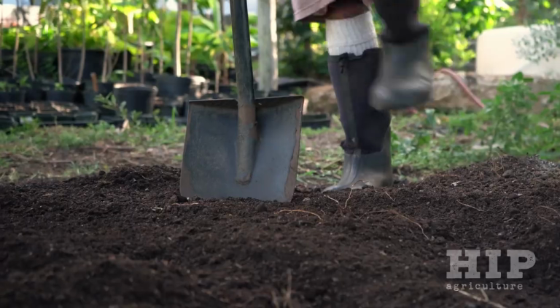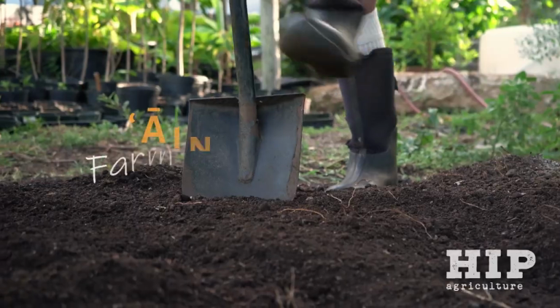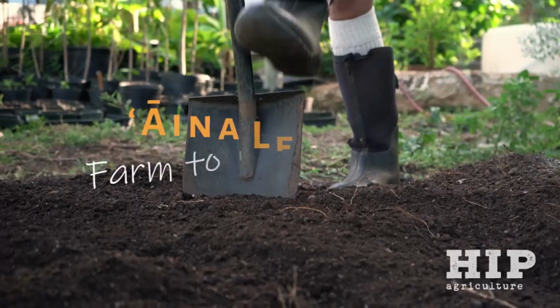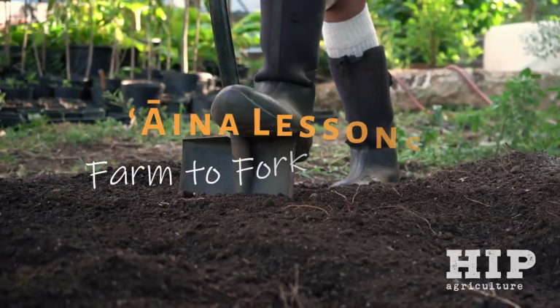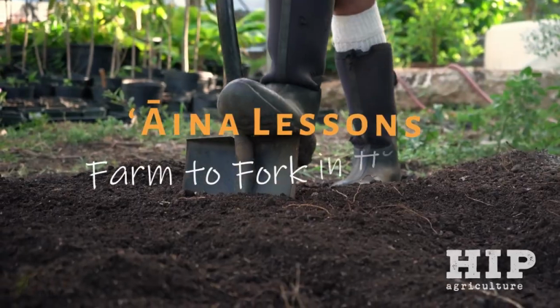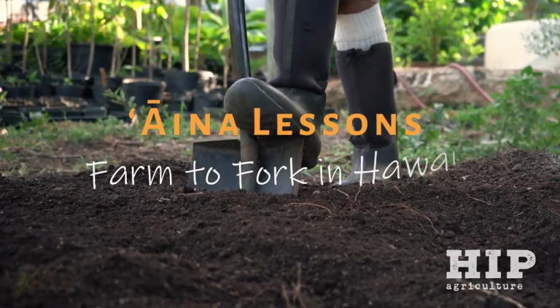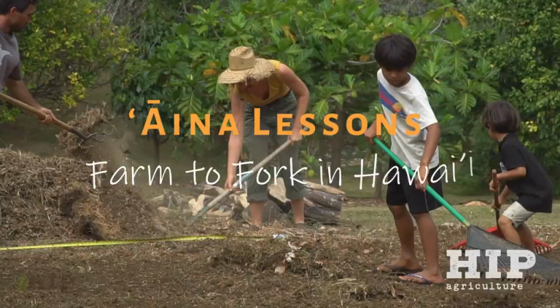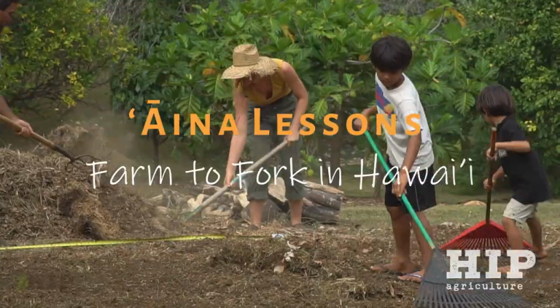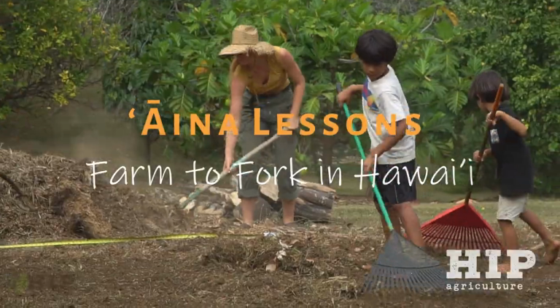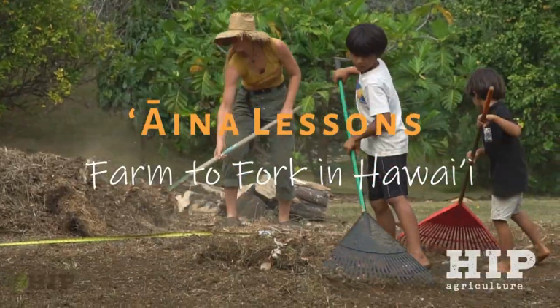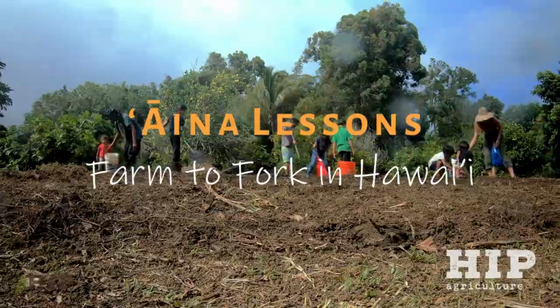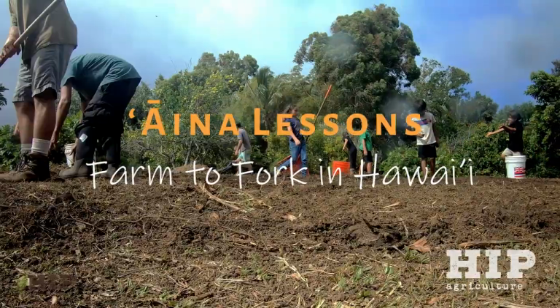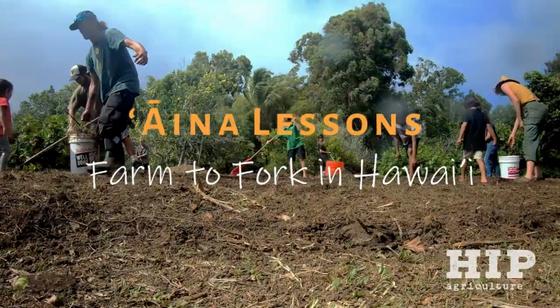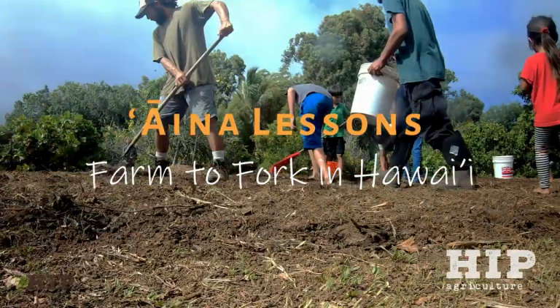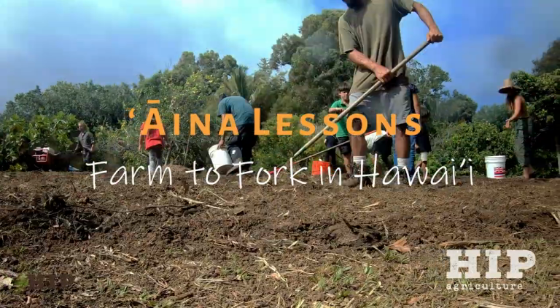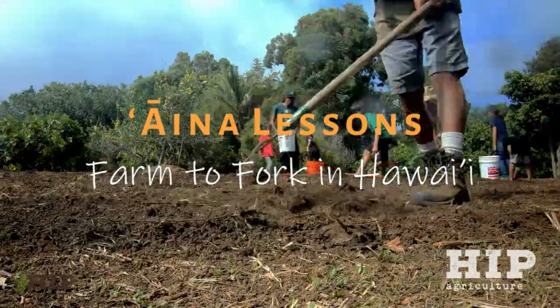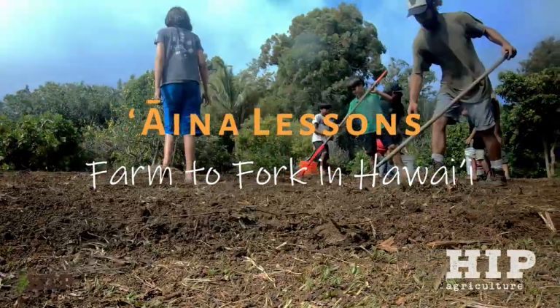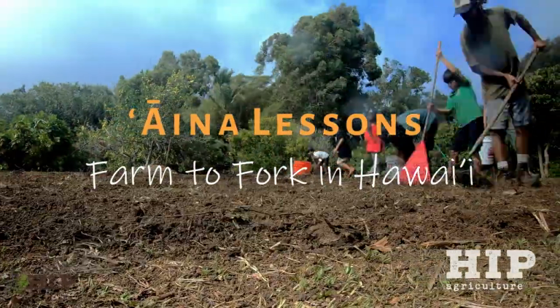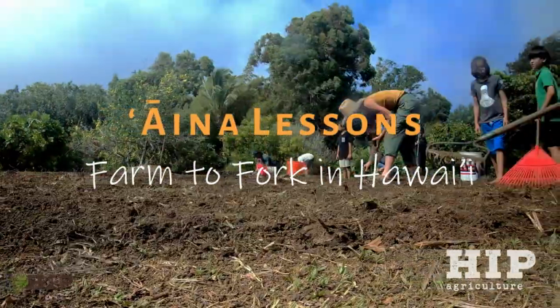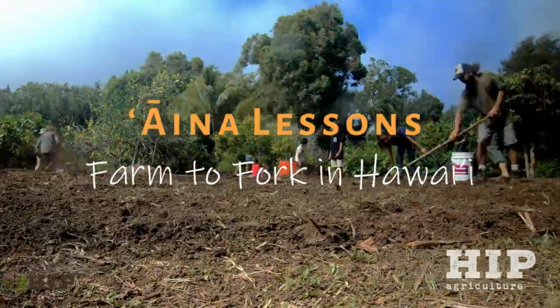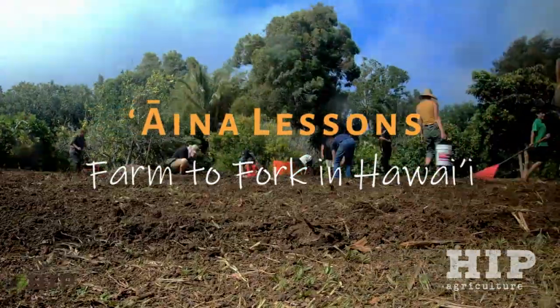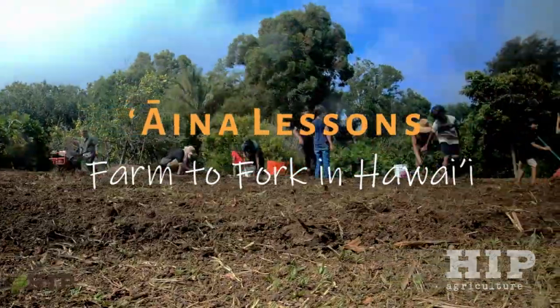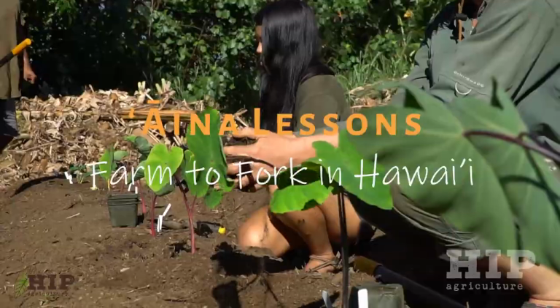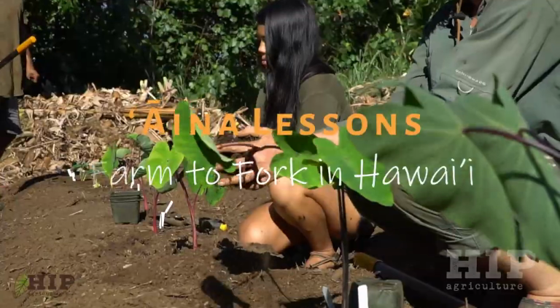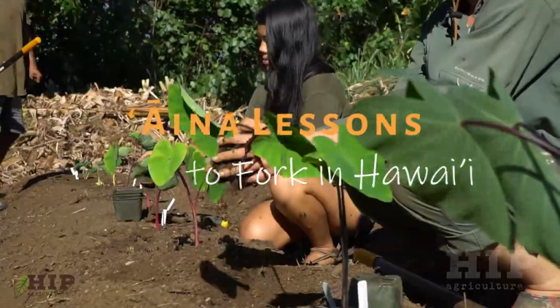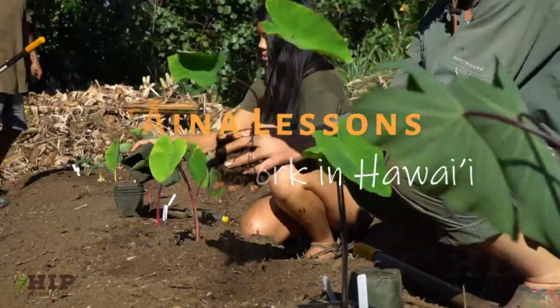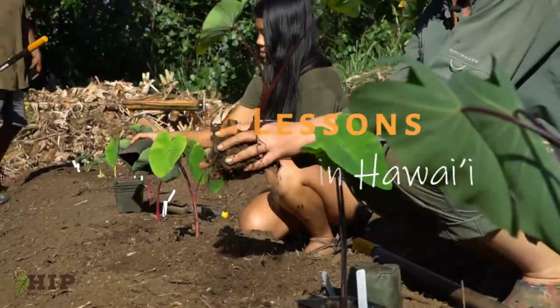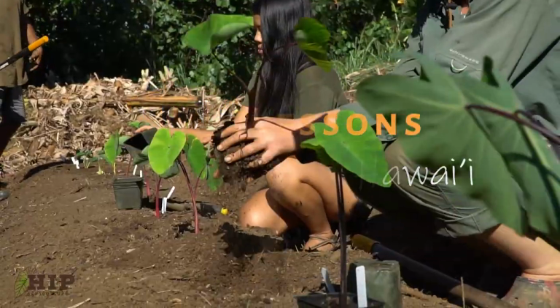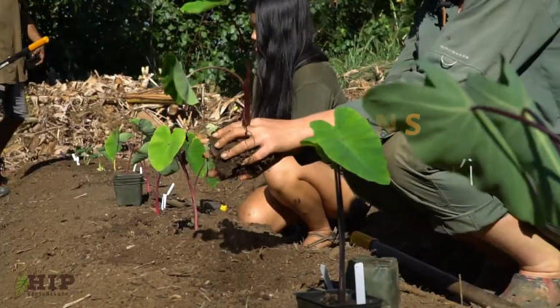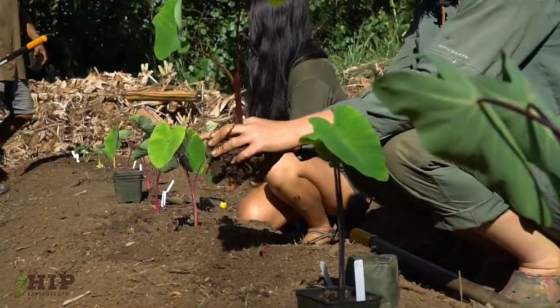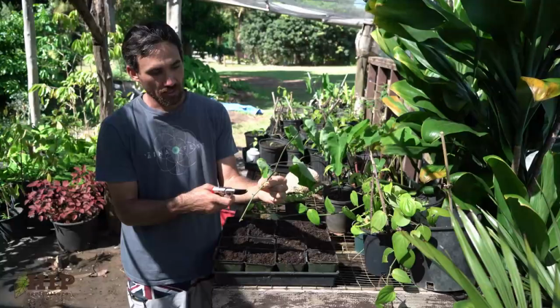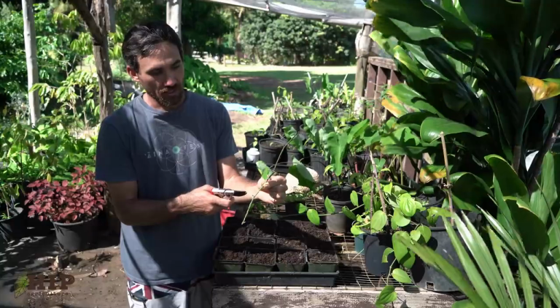It's an island foodscape takeover. If anybody asks, we call it permaculture.